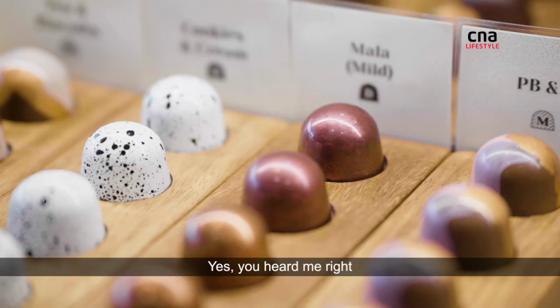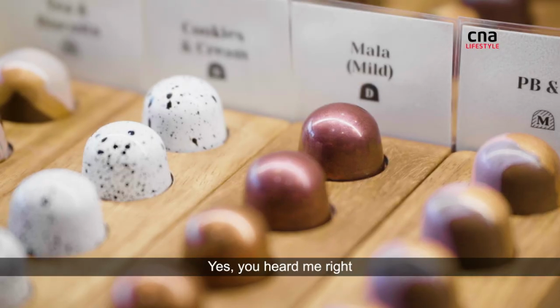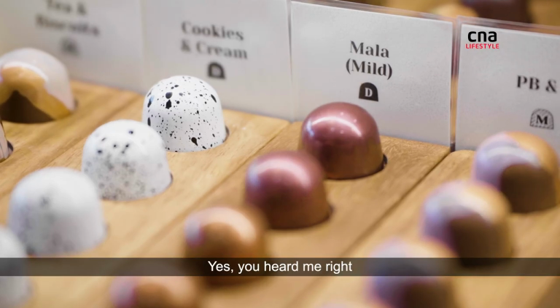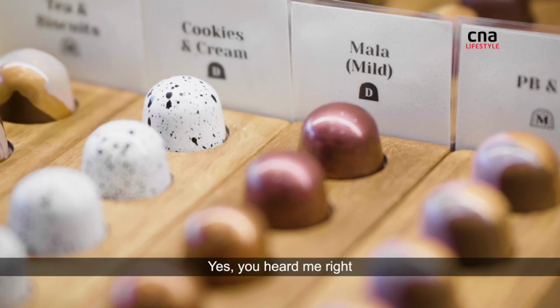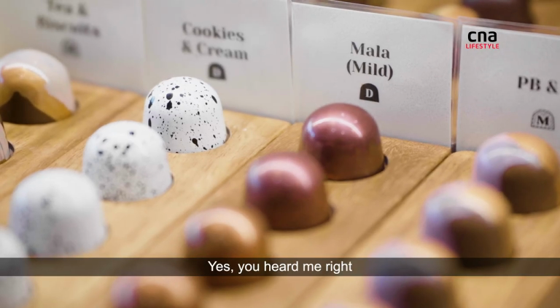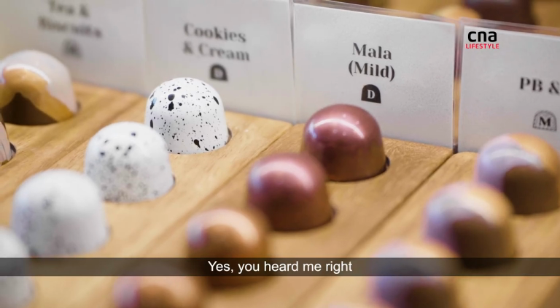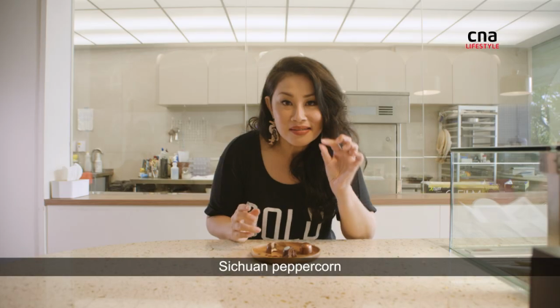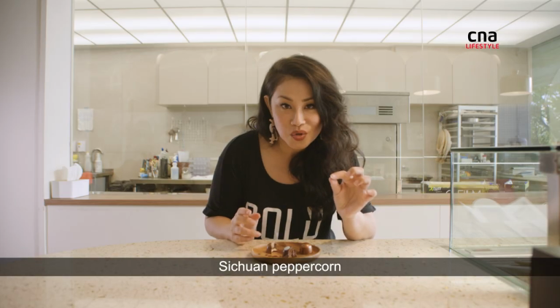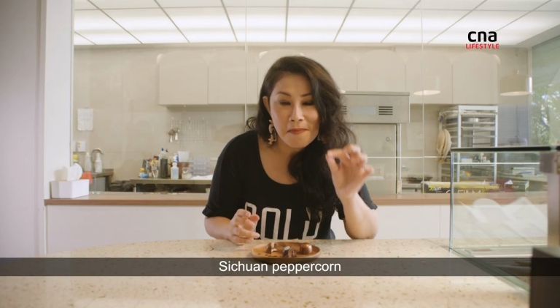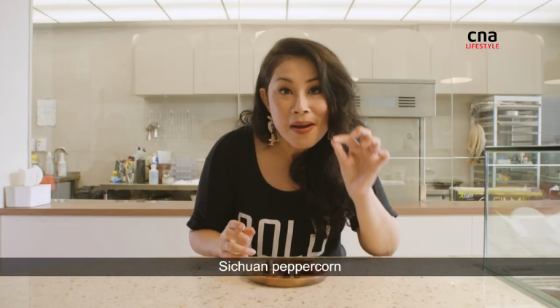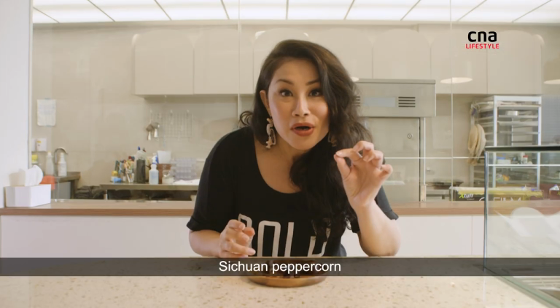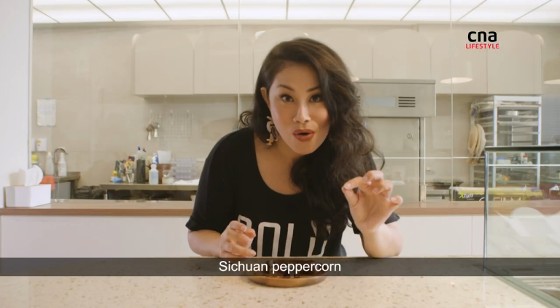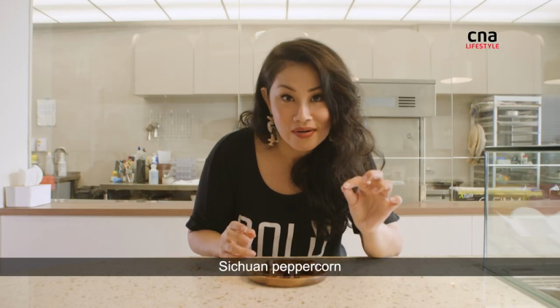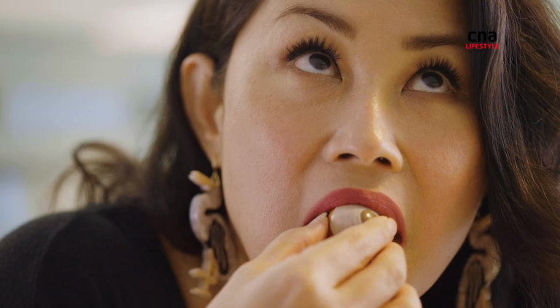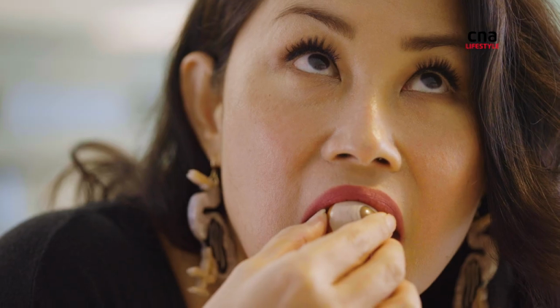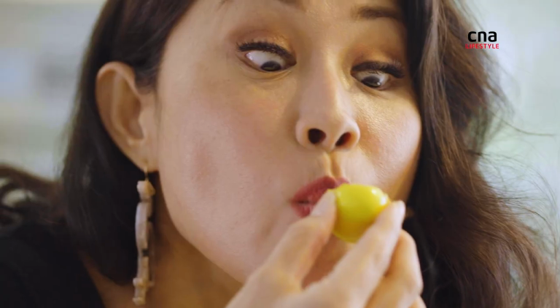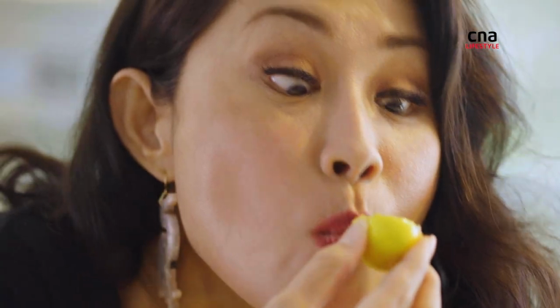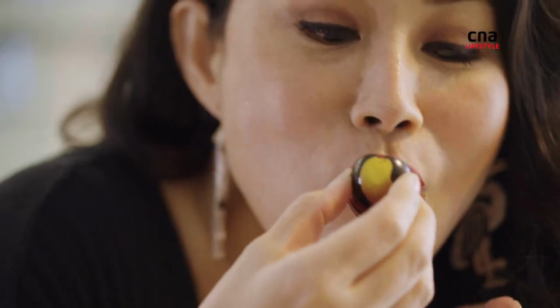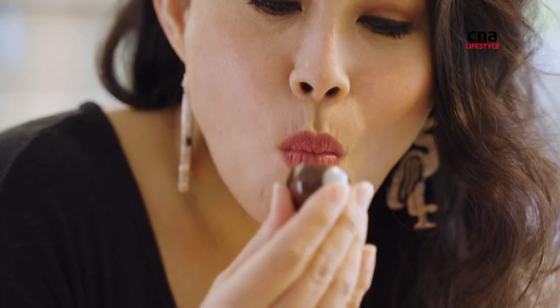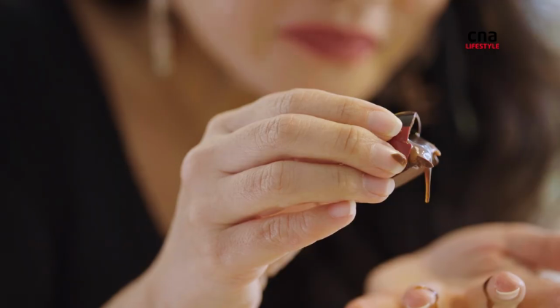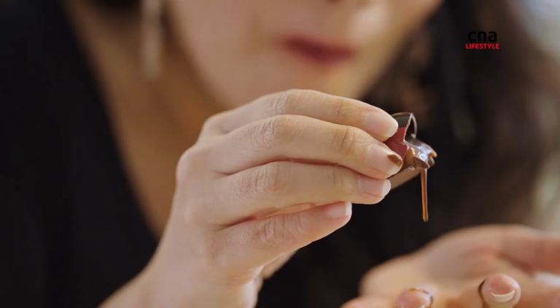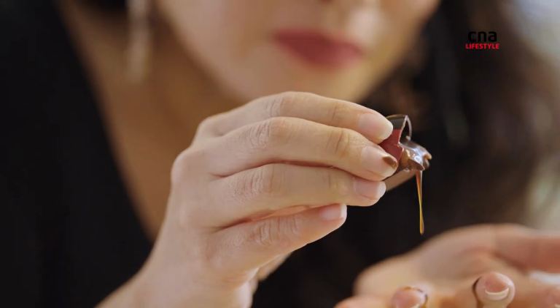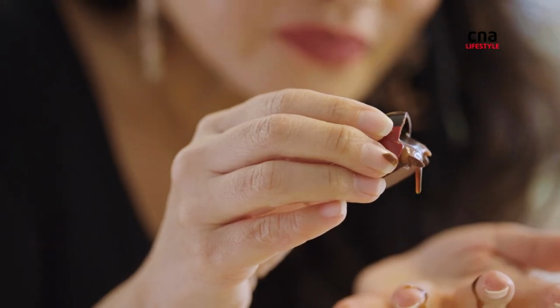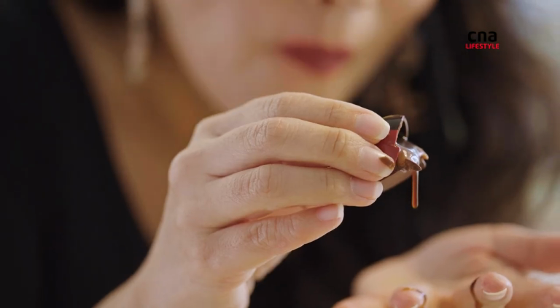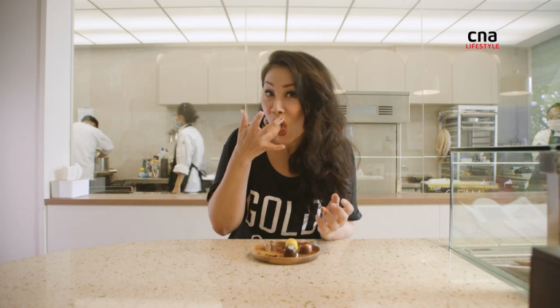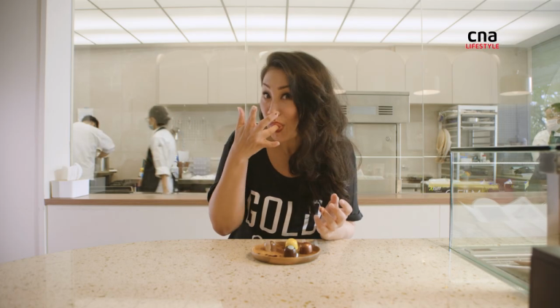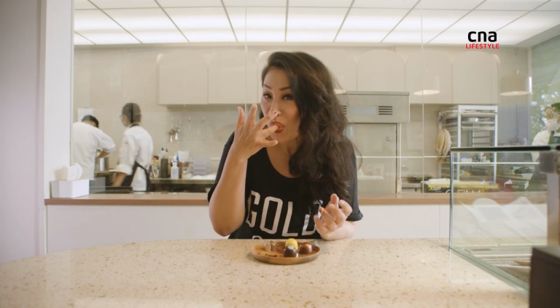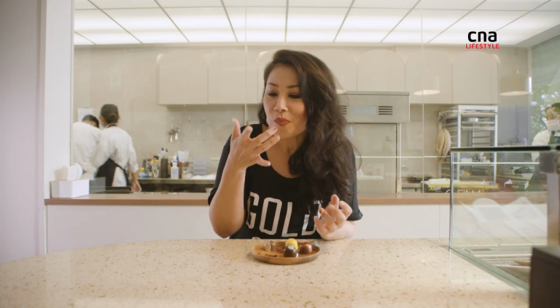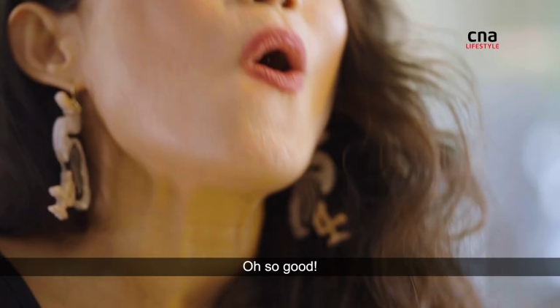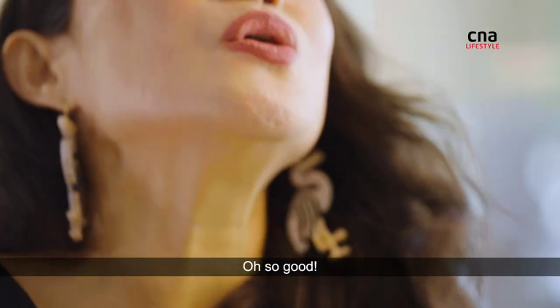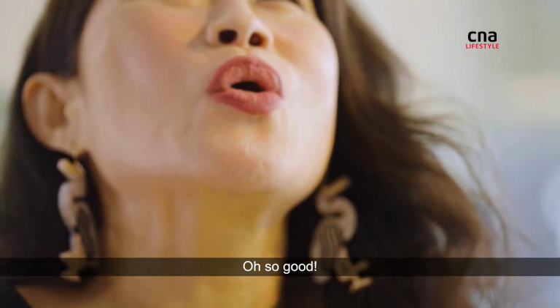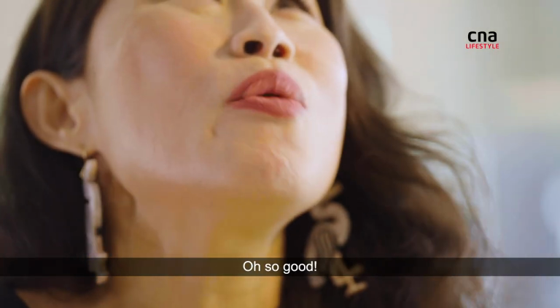Yes, you heard me right — Sichuan peppercorn. Oh, it's so good.